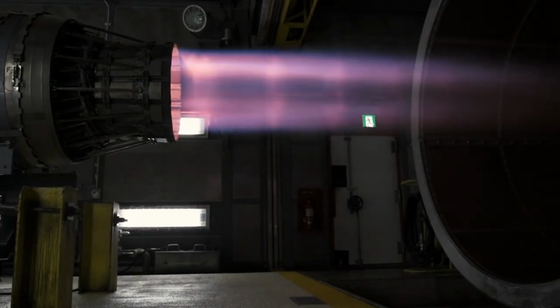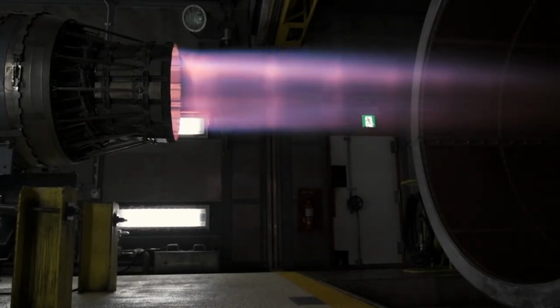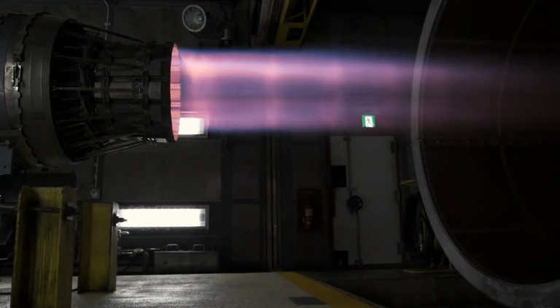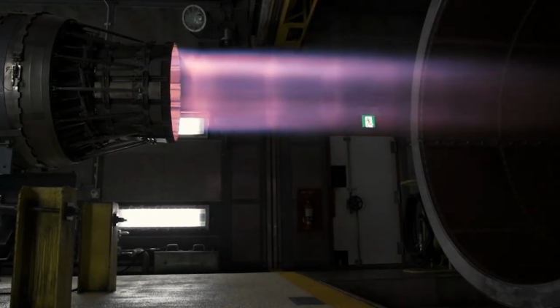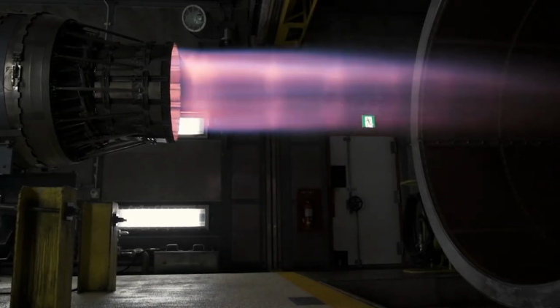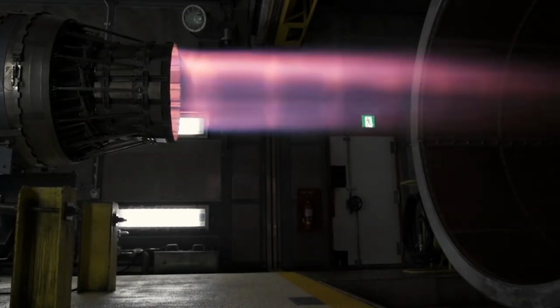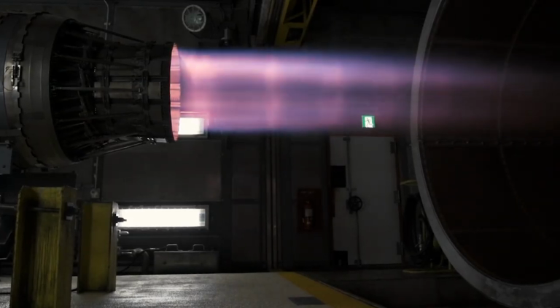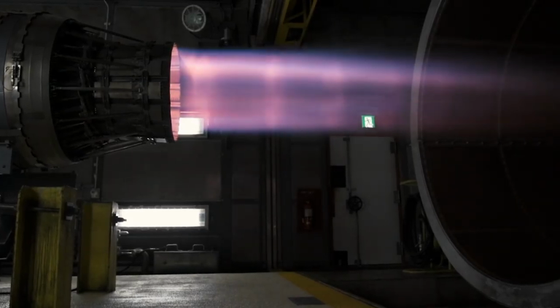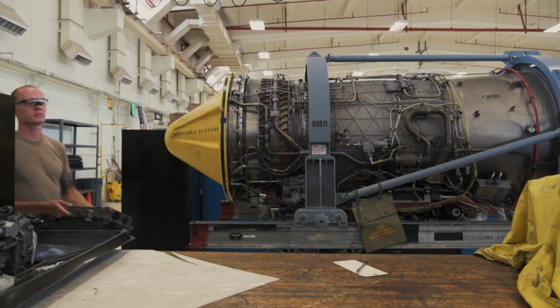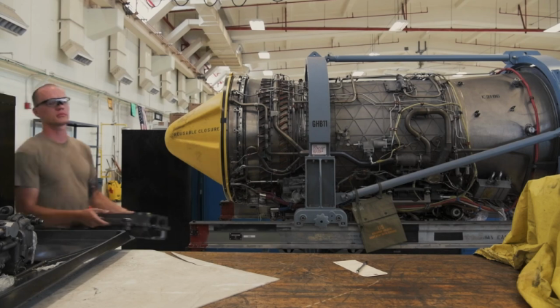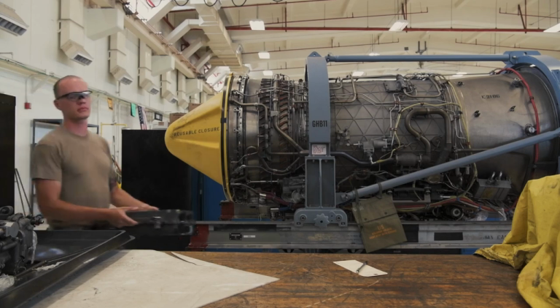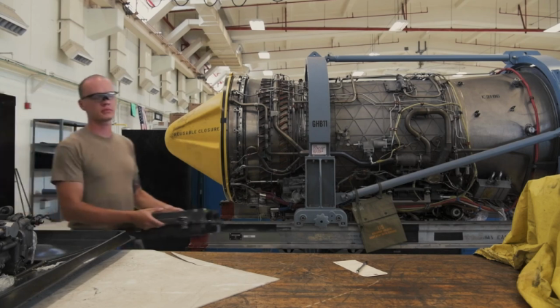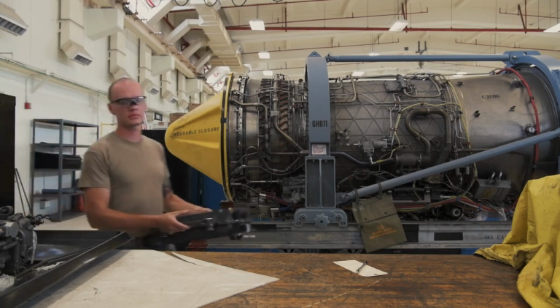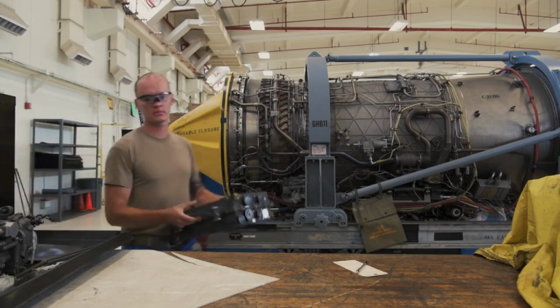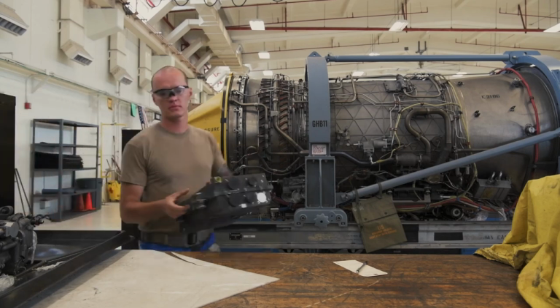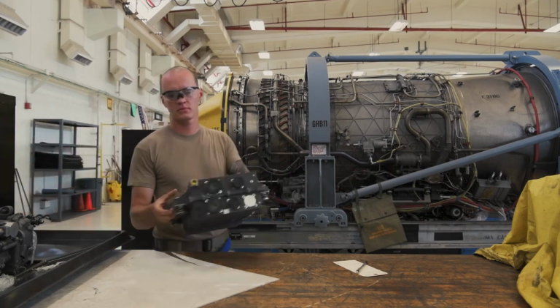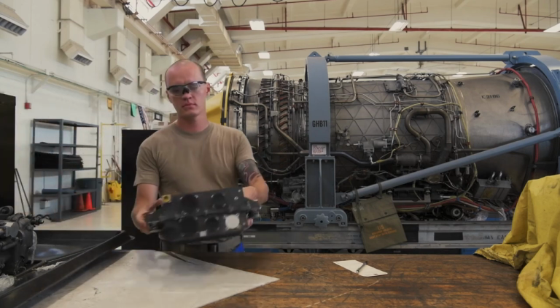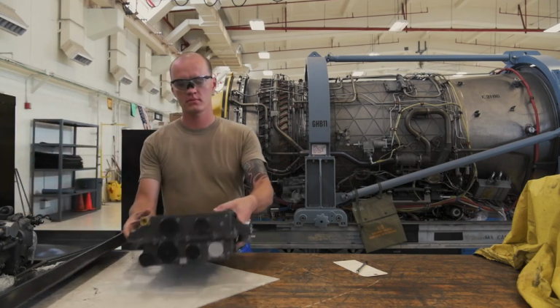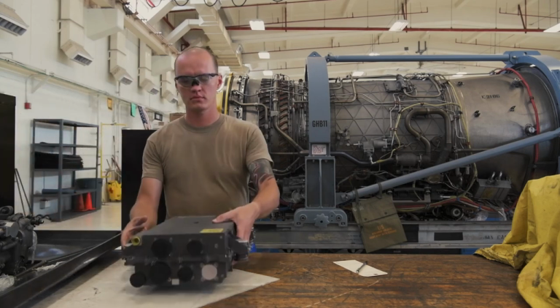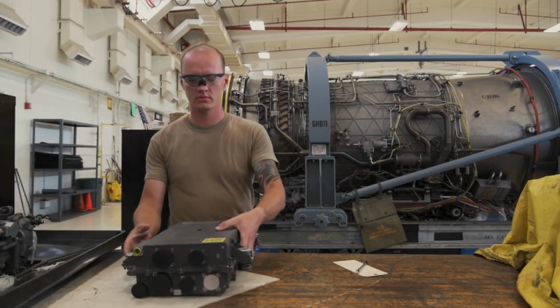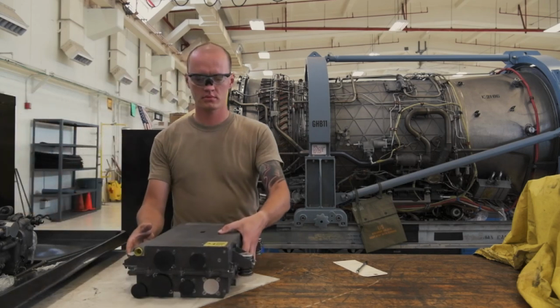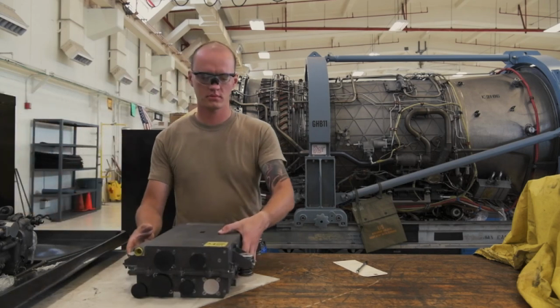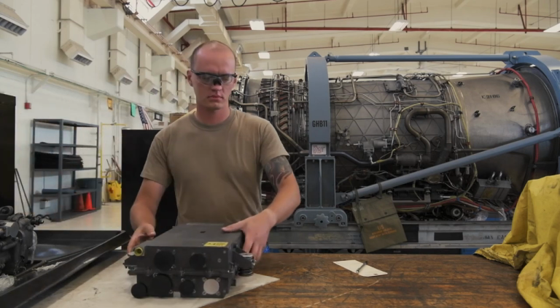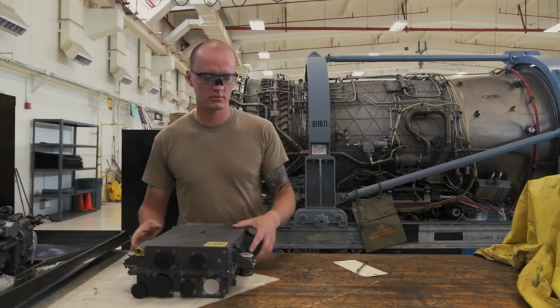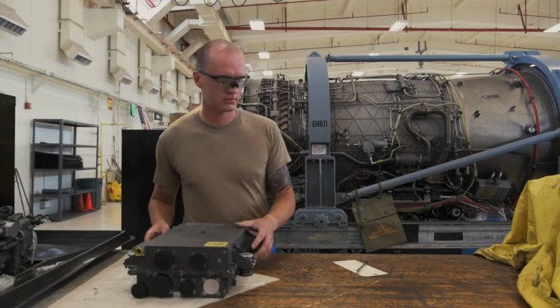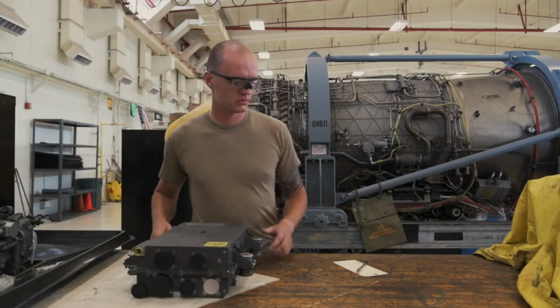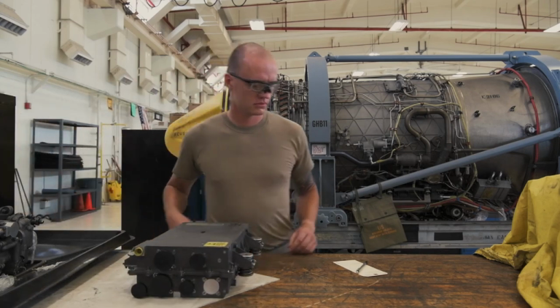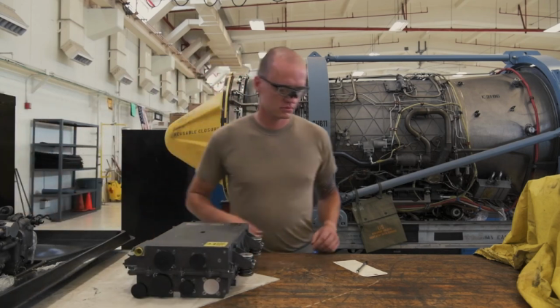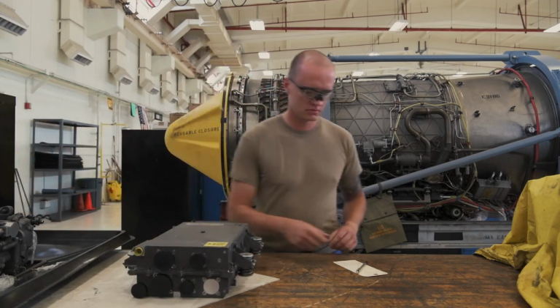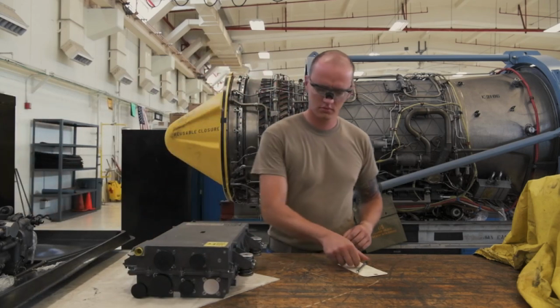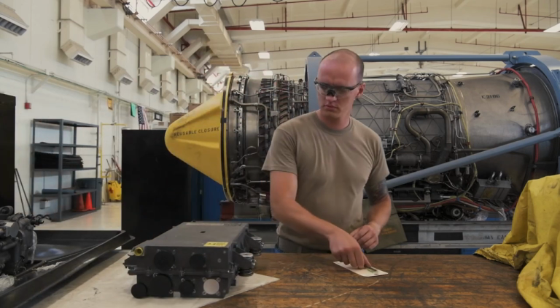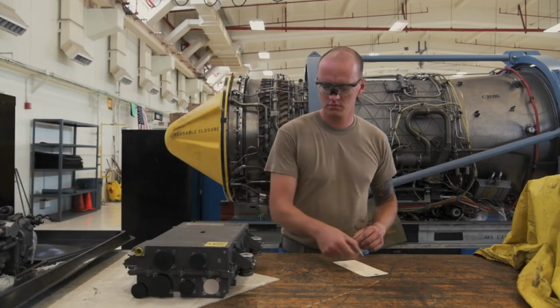Finally, the engine comes back to us, and we perform the same regimen of inspections to make sure that that engine is ready to go.